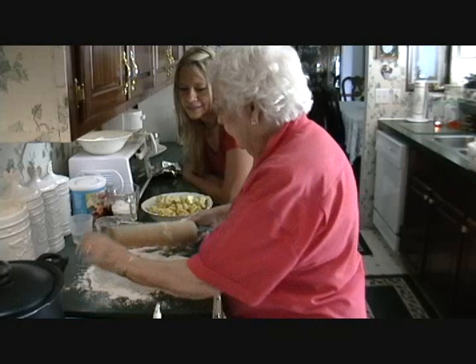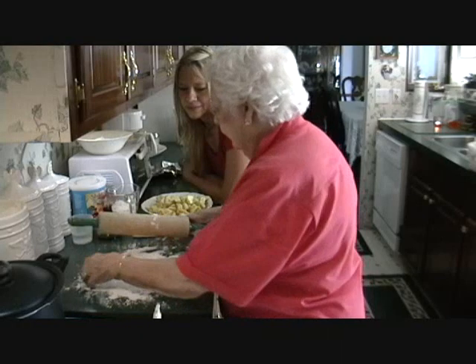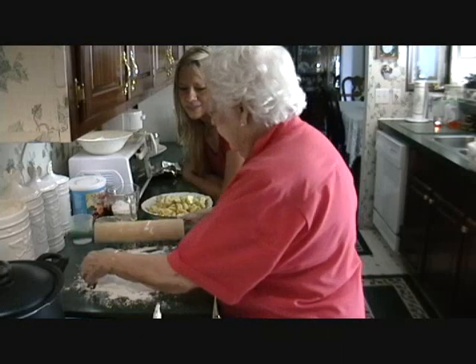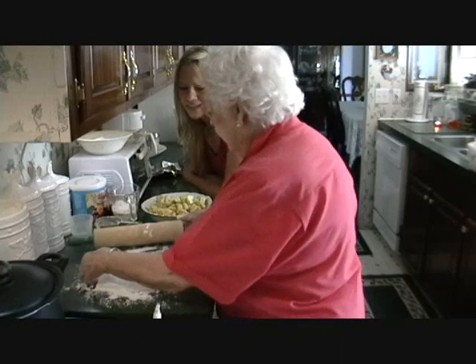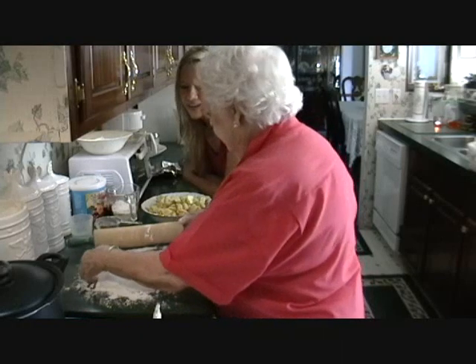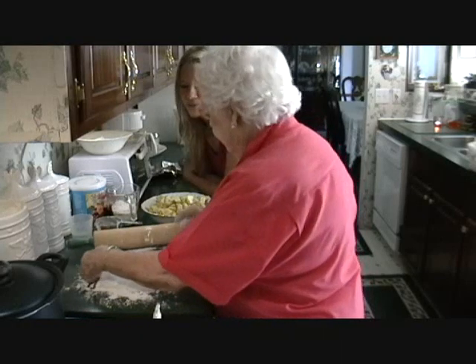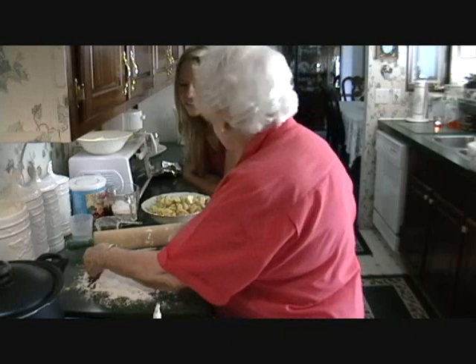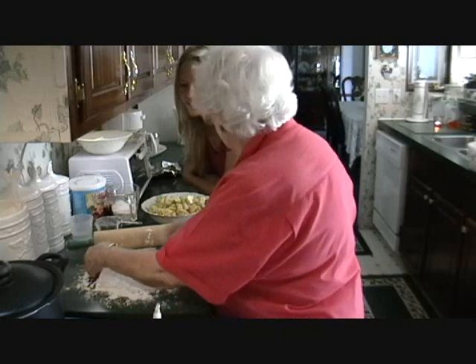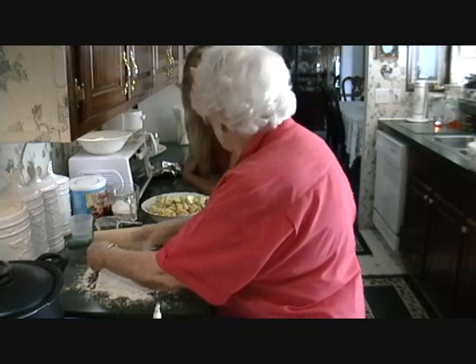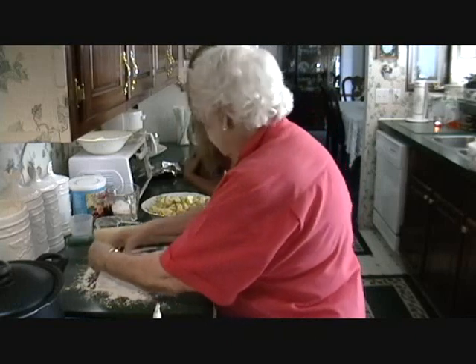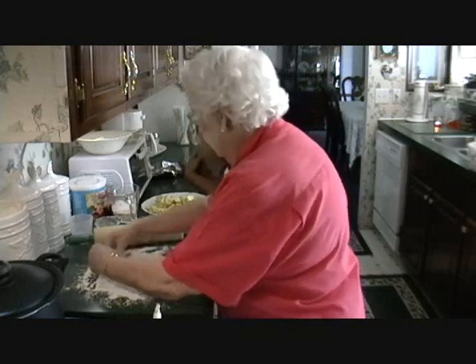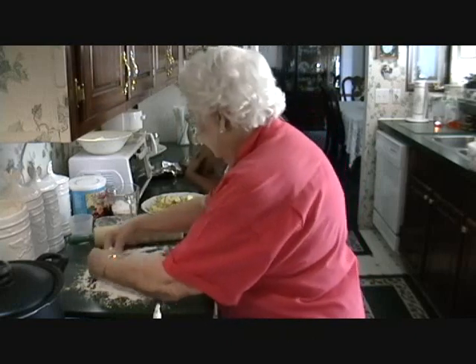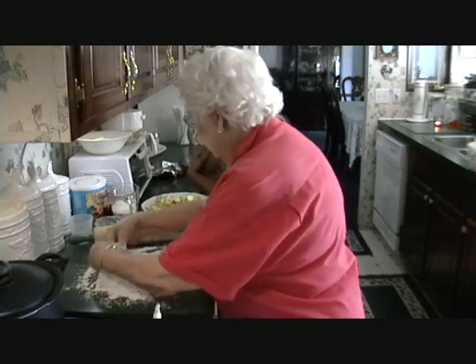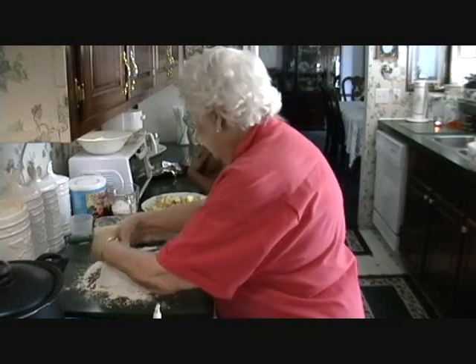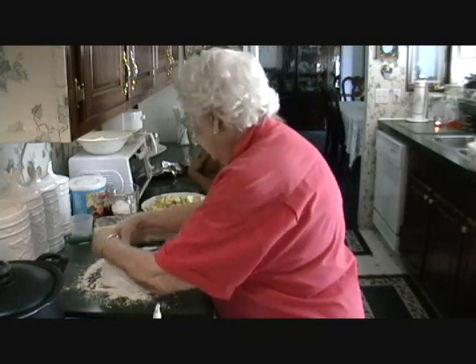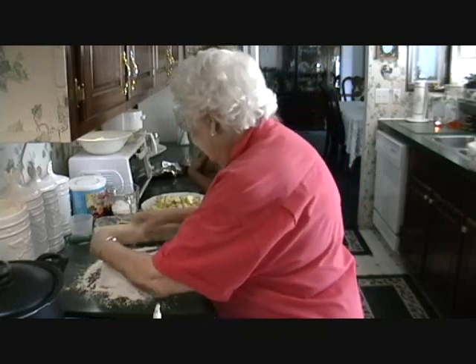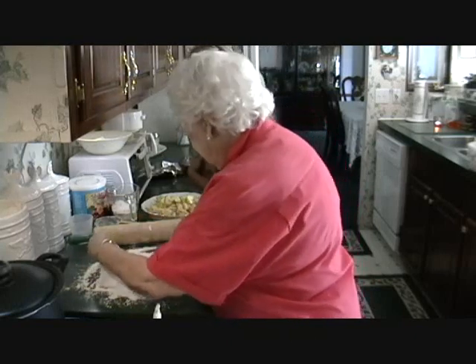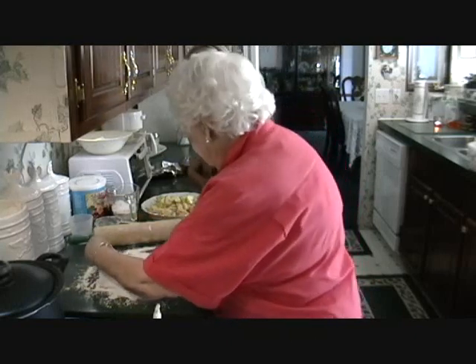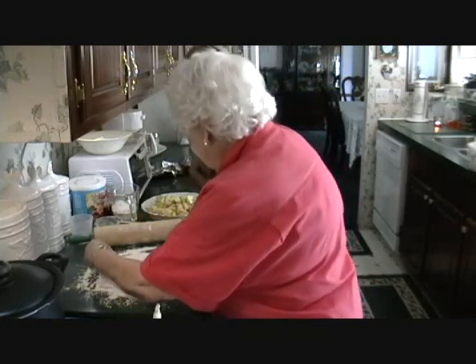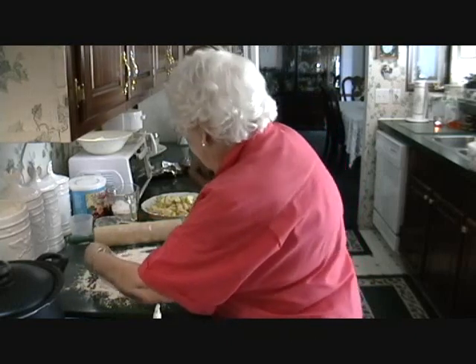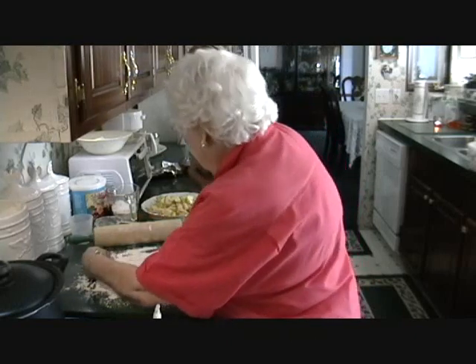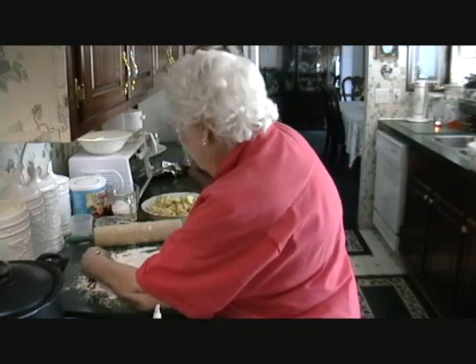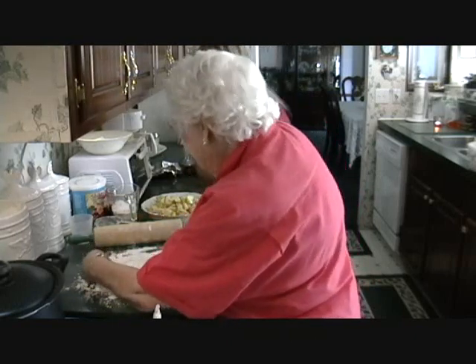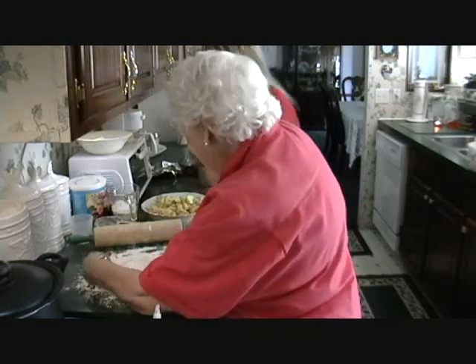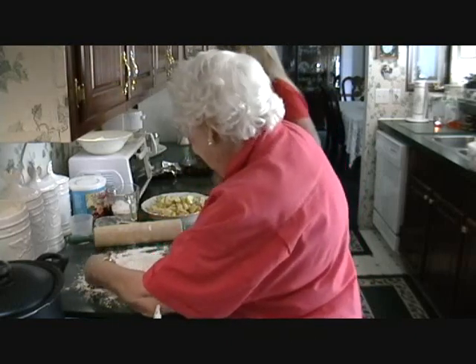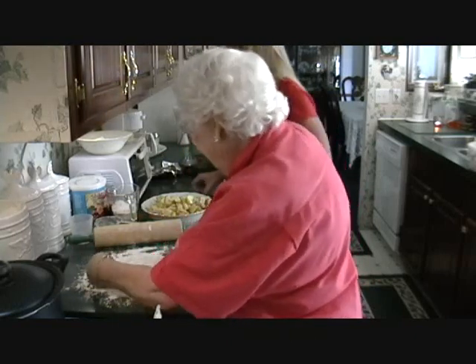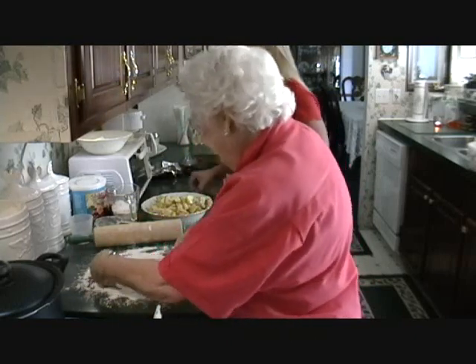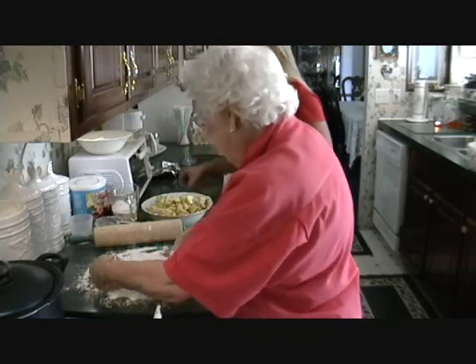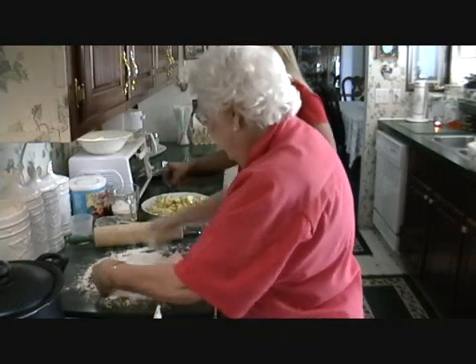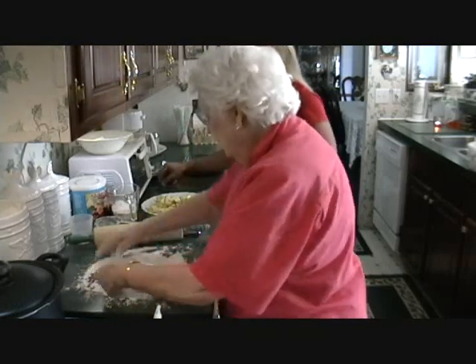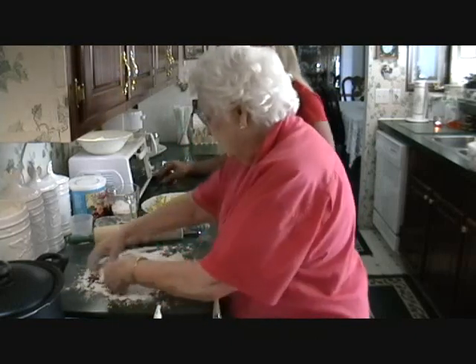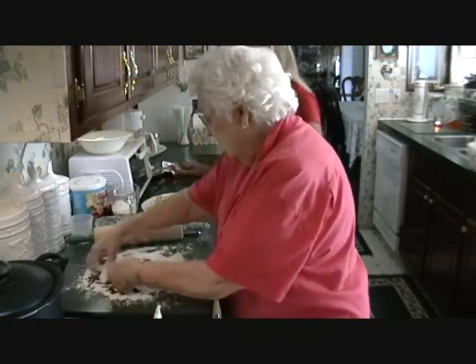Oh, I can already tell it's going to be yummy. I hope so.